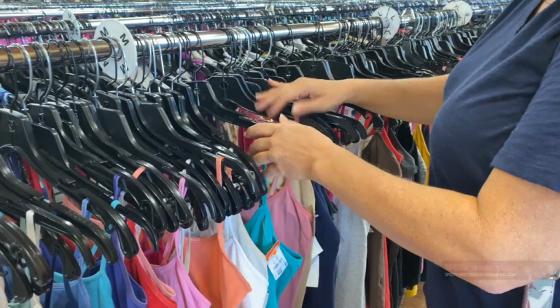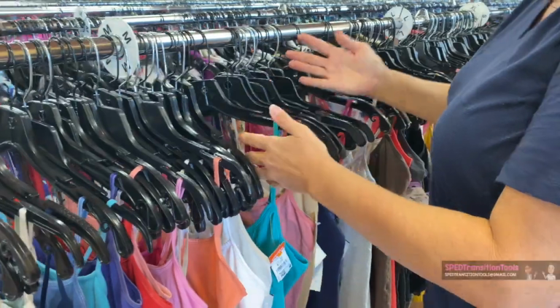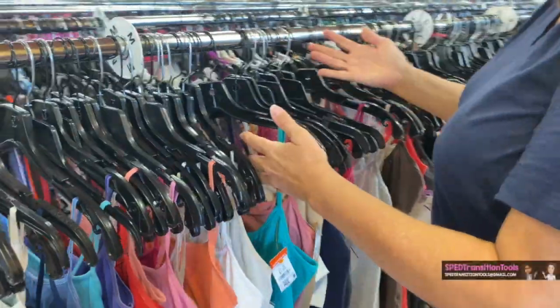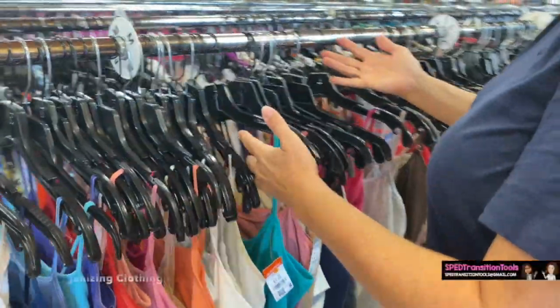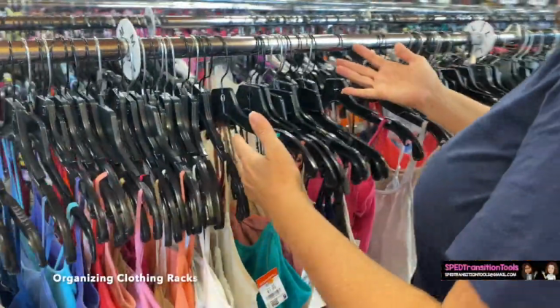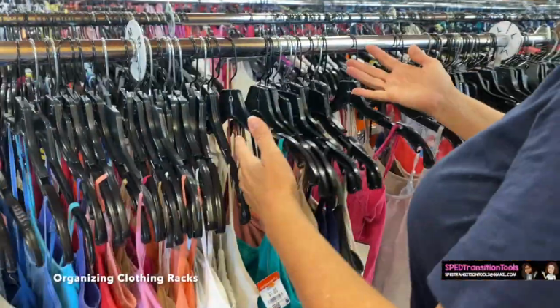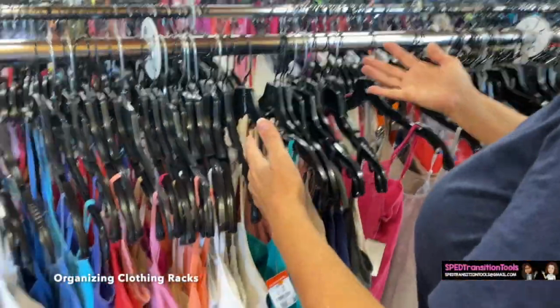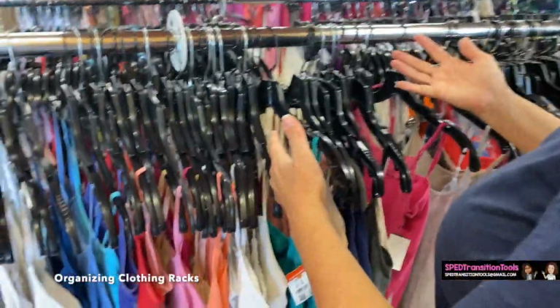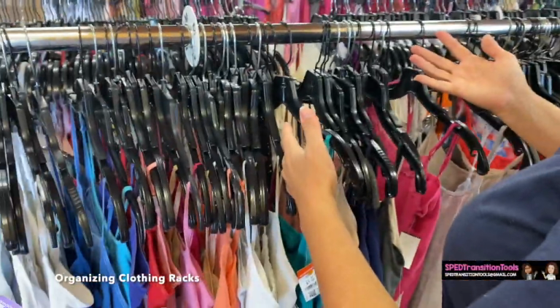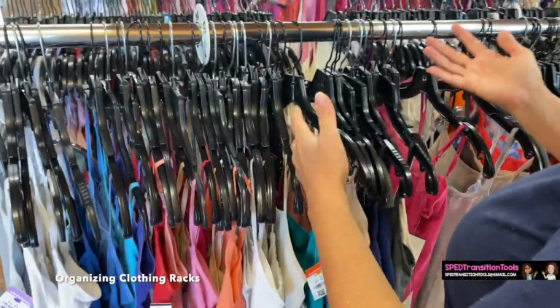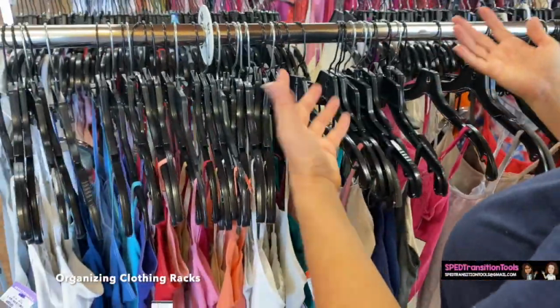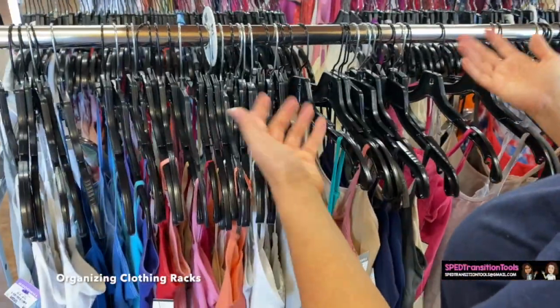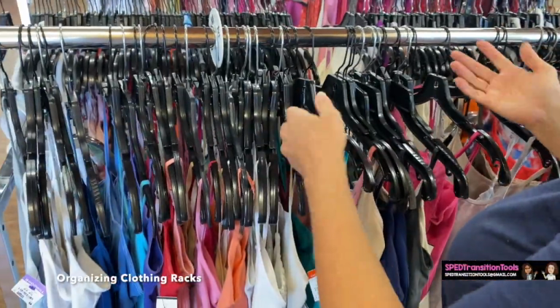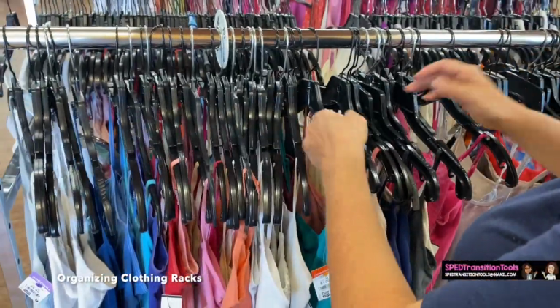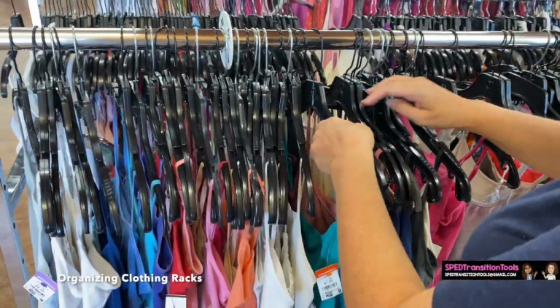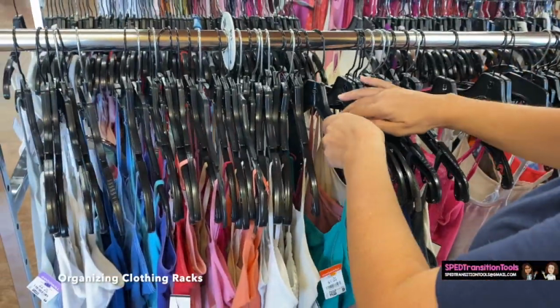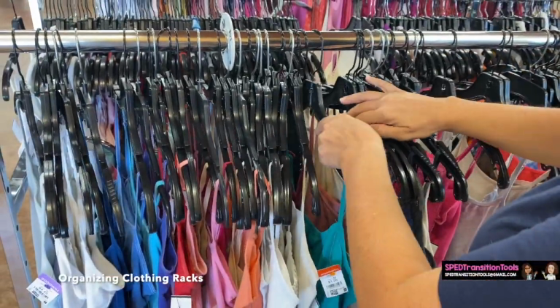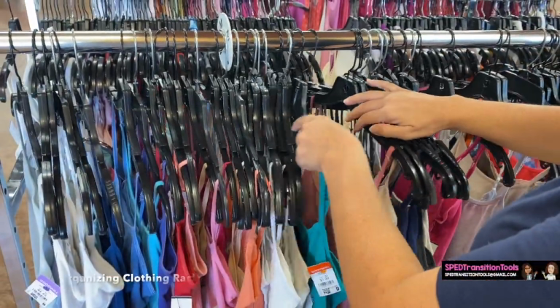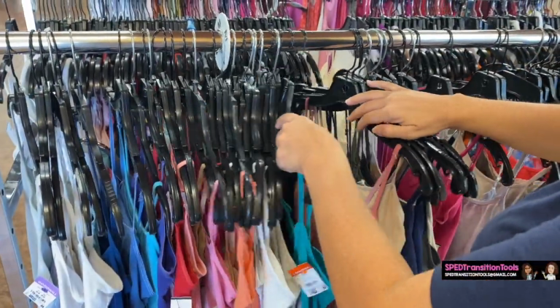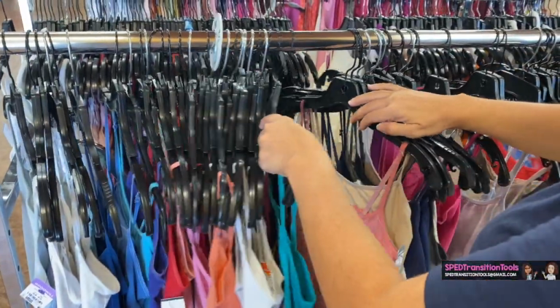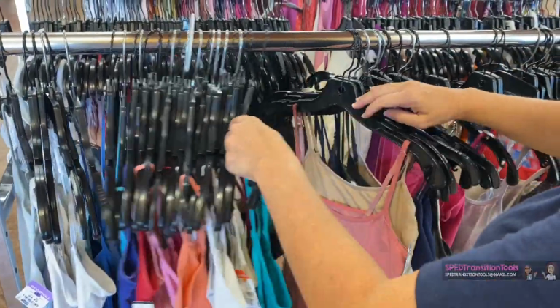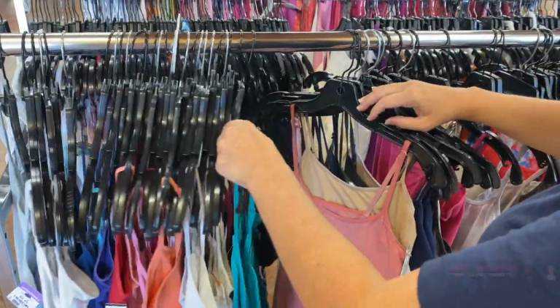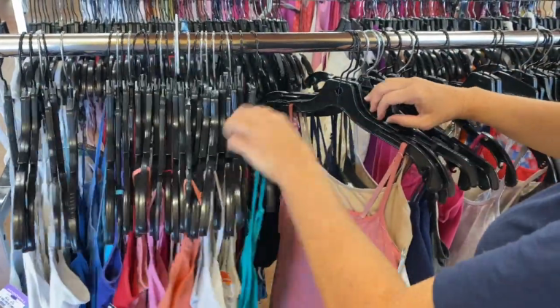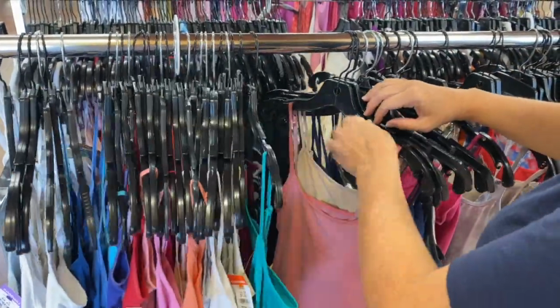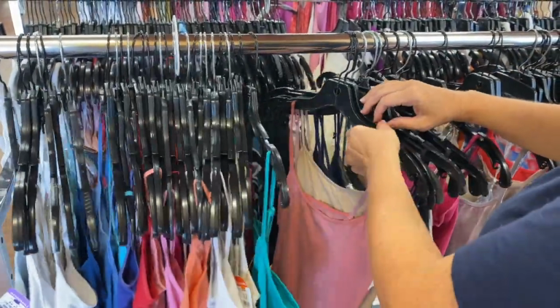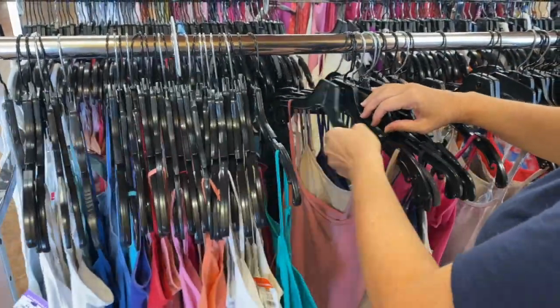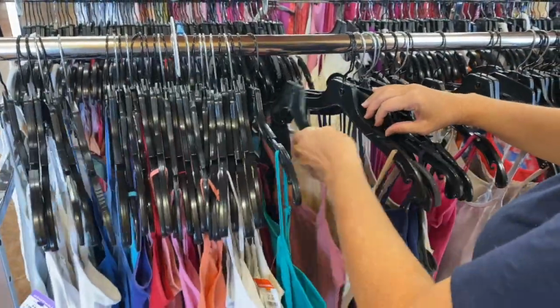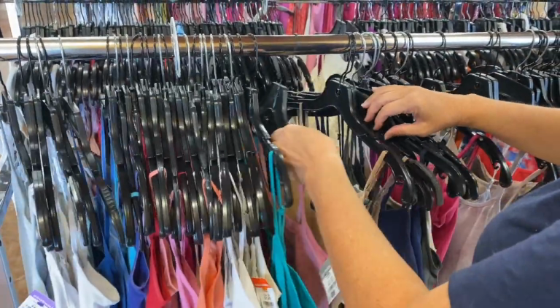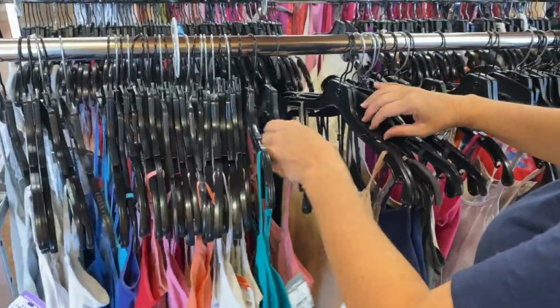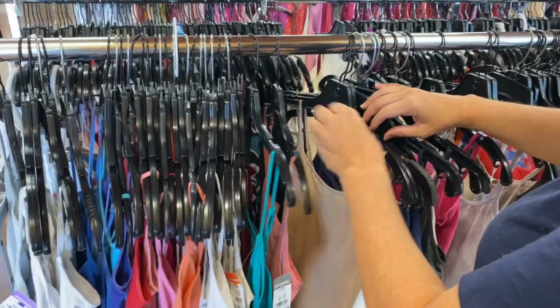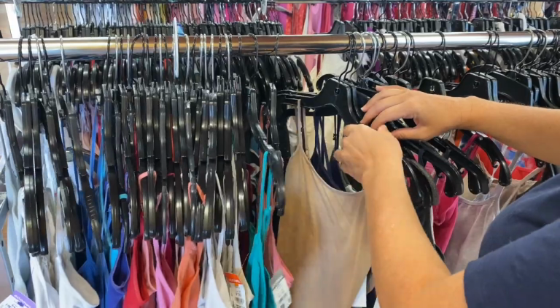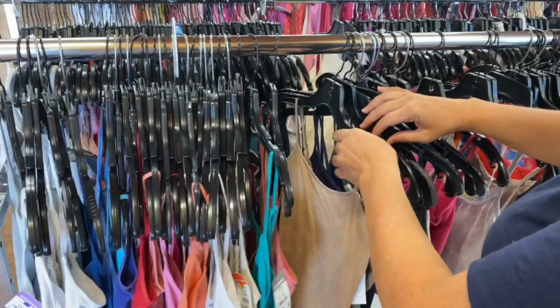When working in retail, the racks can get pretty crowded. You have to be patient.